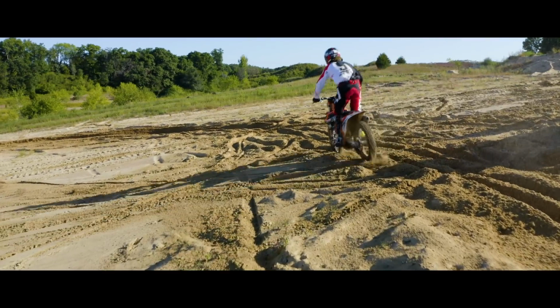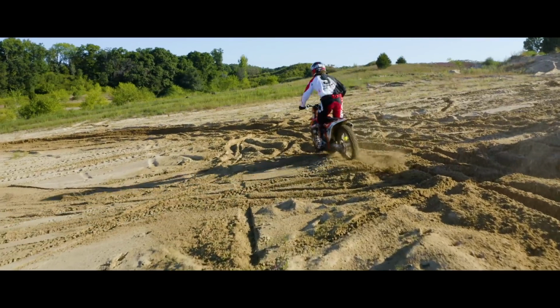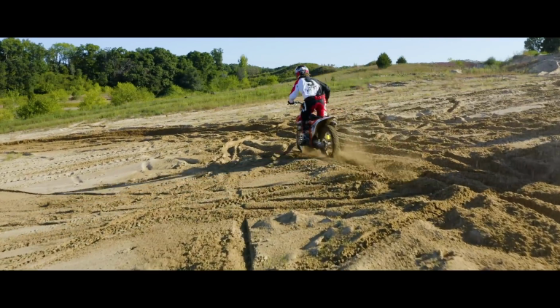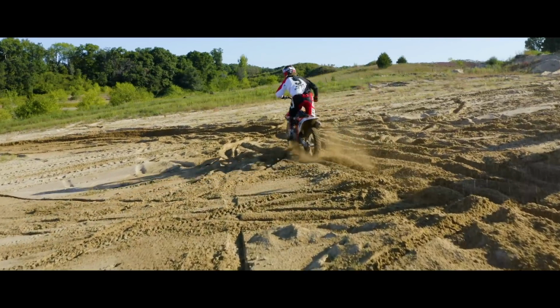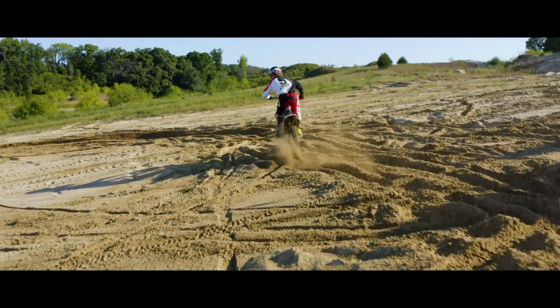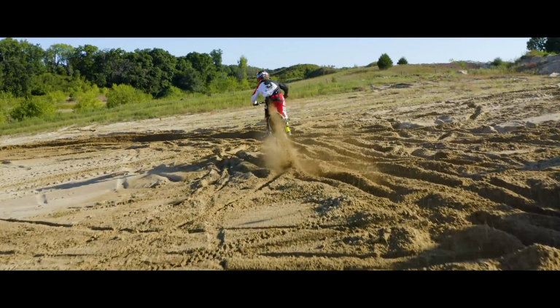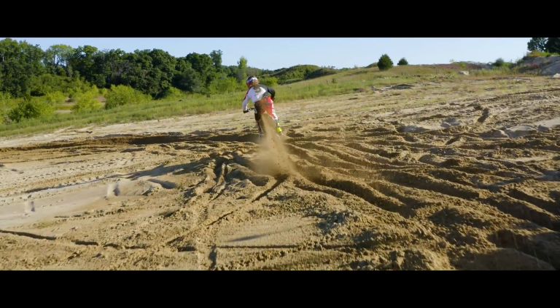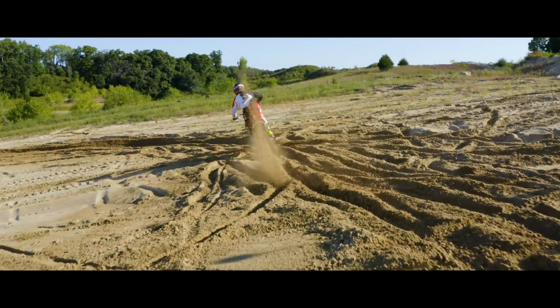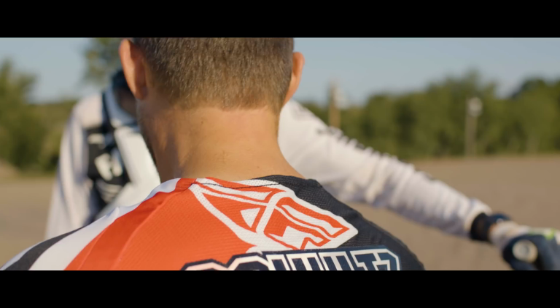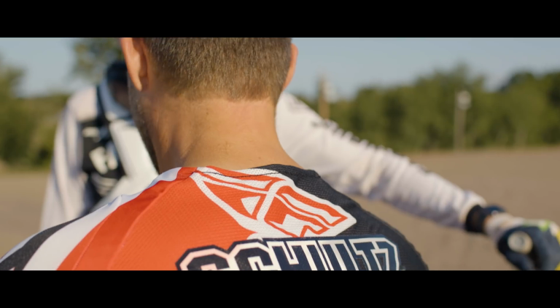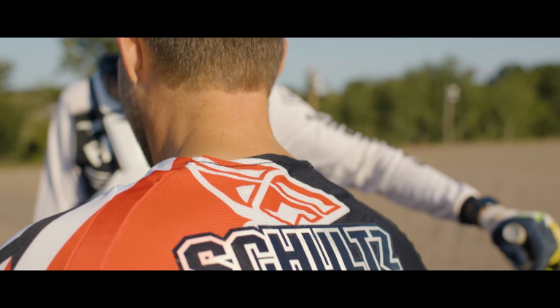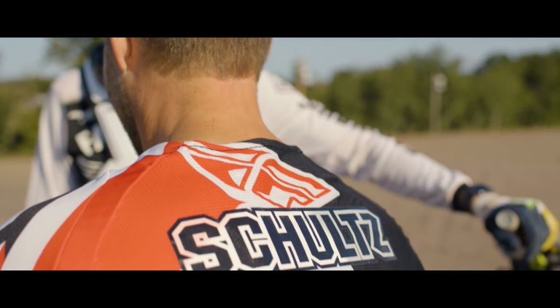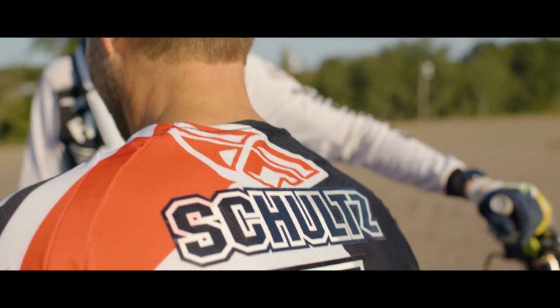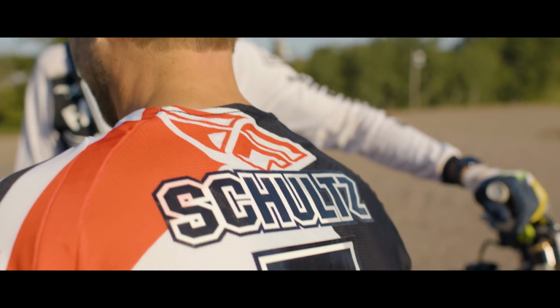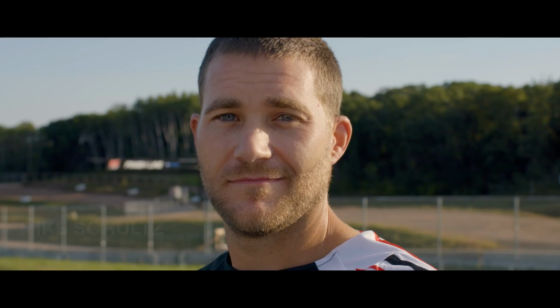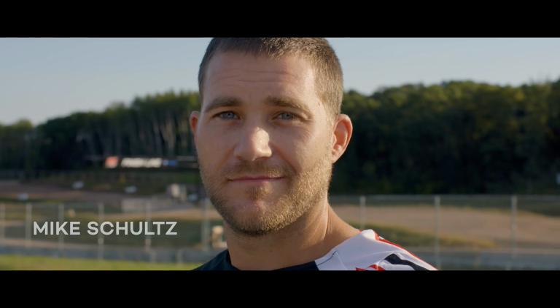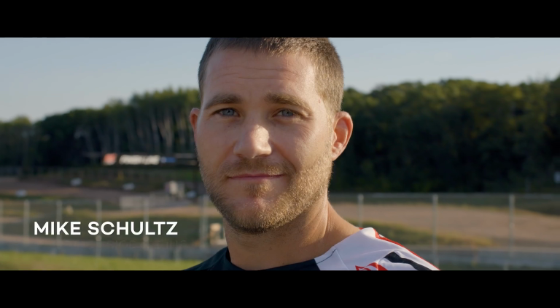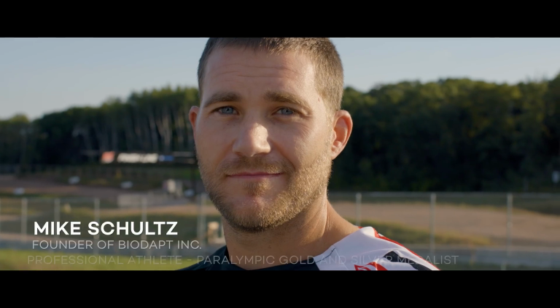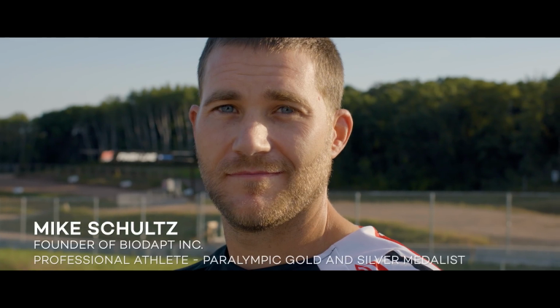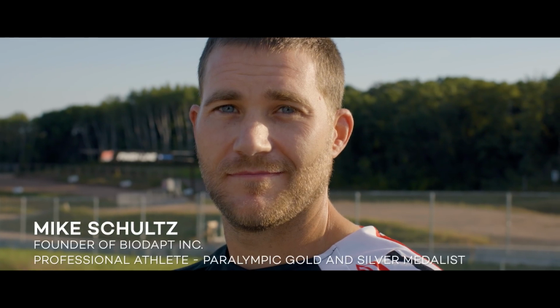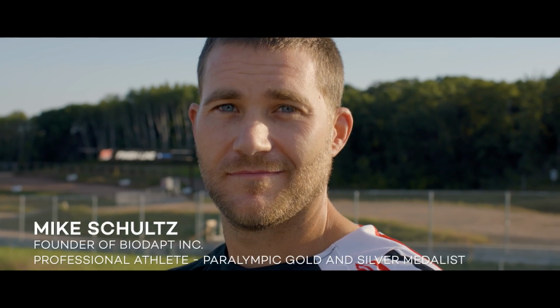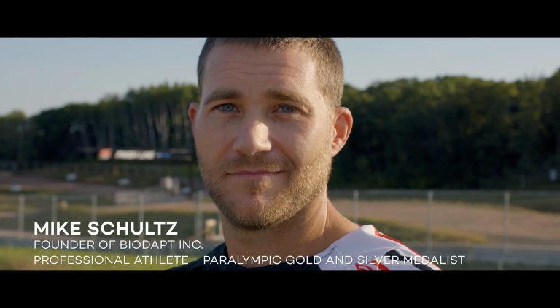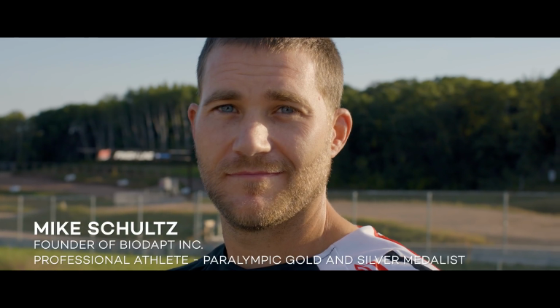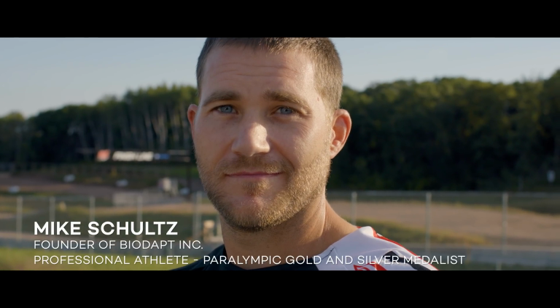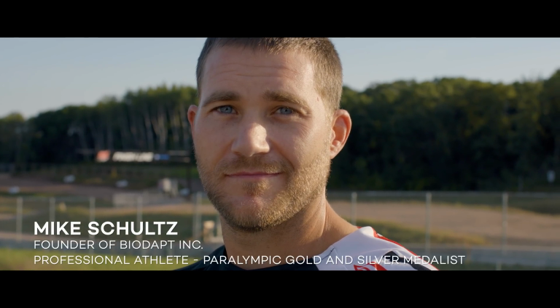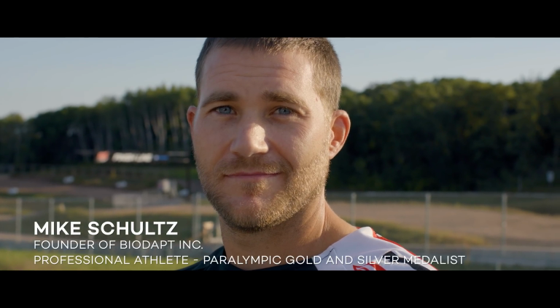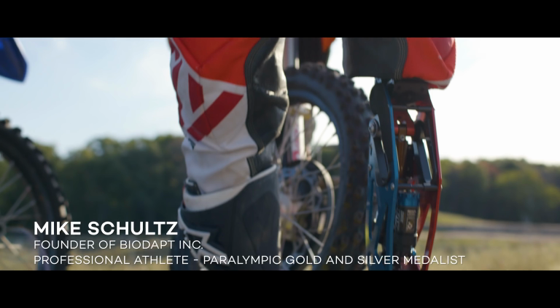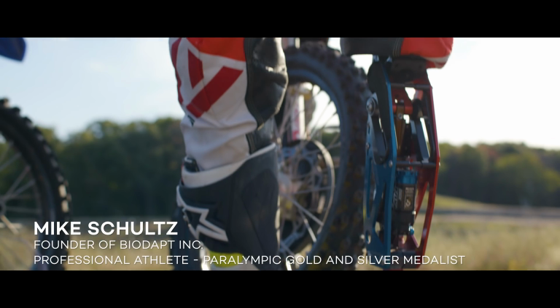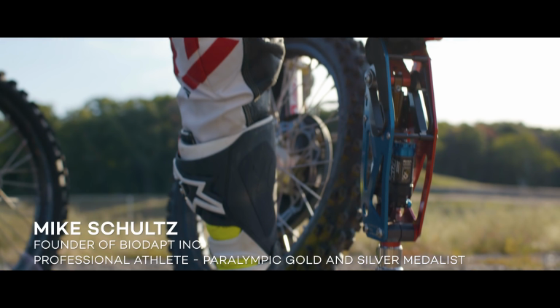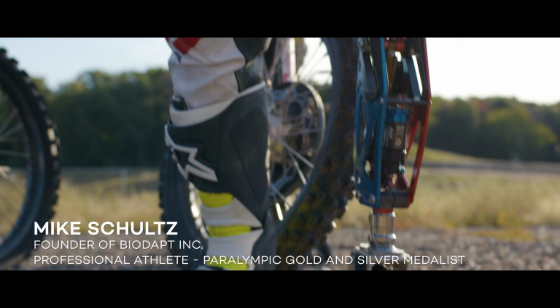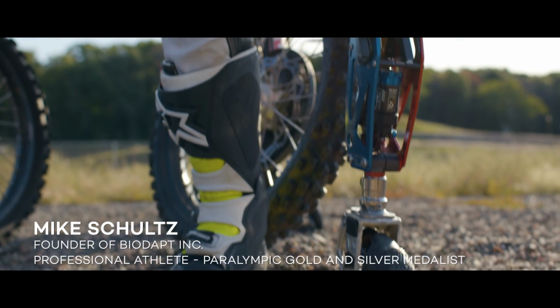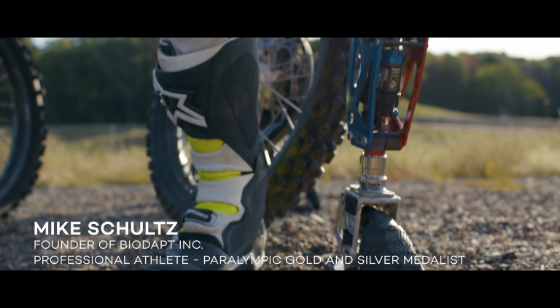I was always a motorsports guy. I was living my dream as a professional snowmobile racer, and when I got injured, it definitely changed things up a lot.